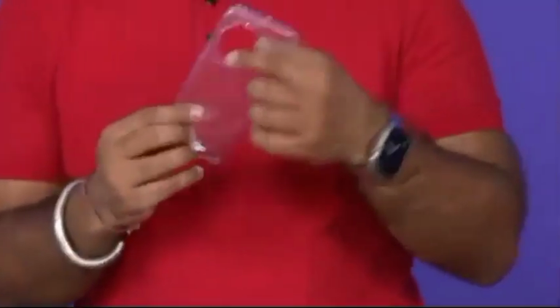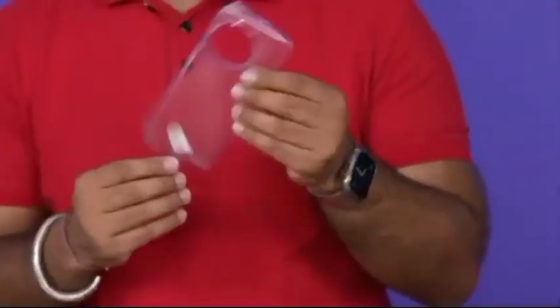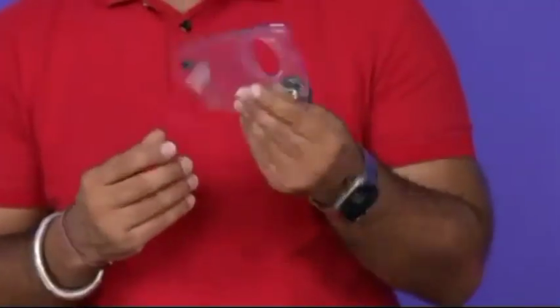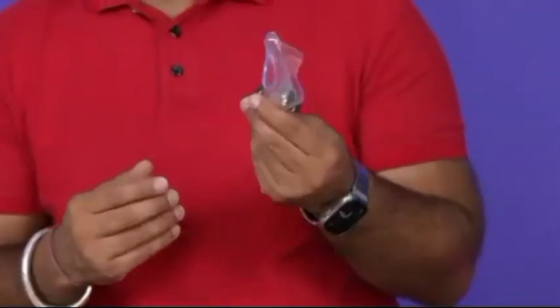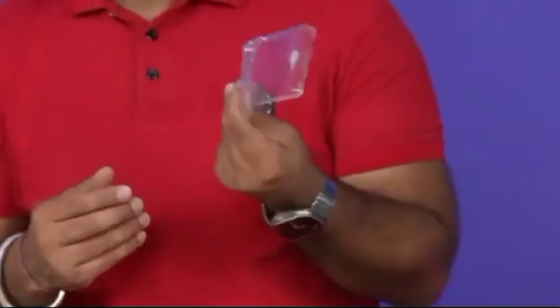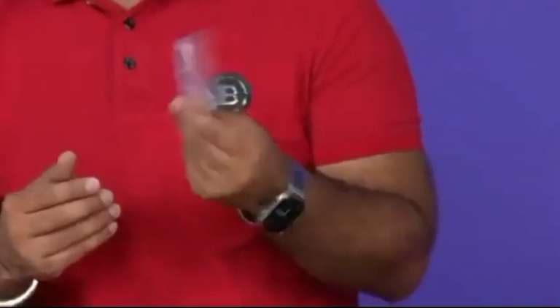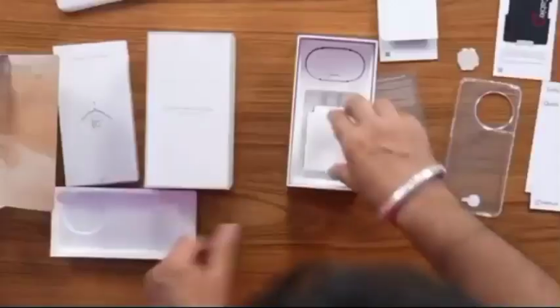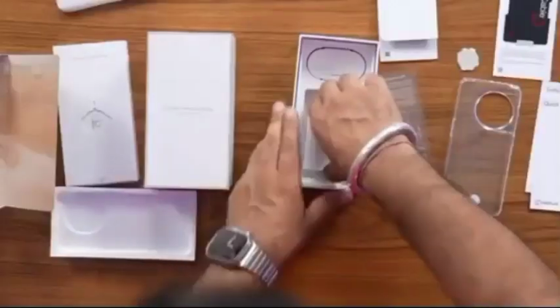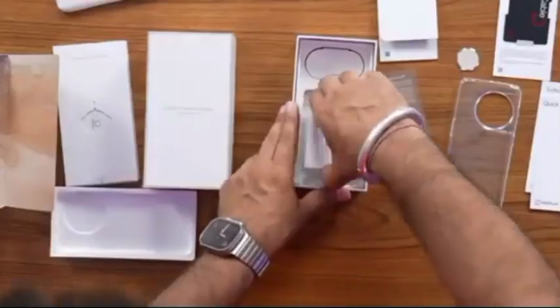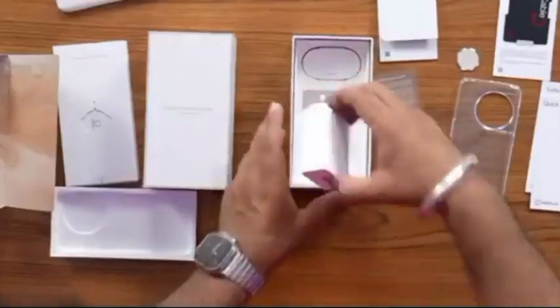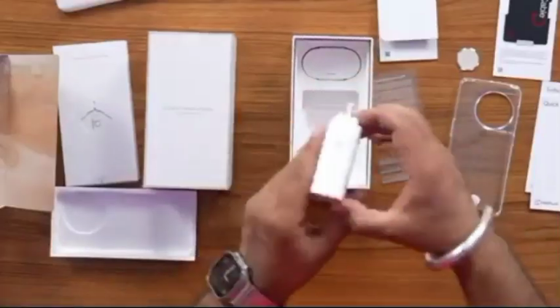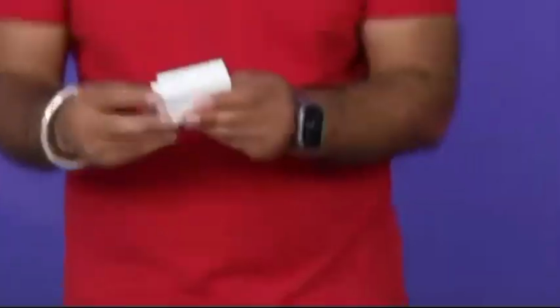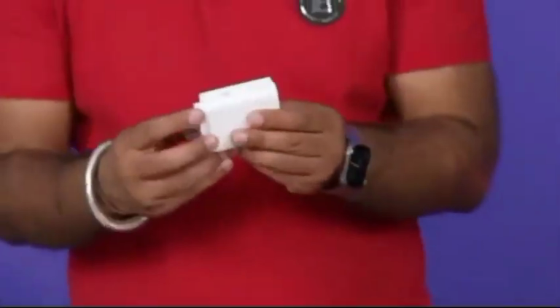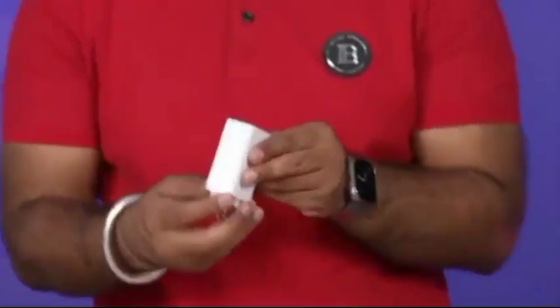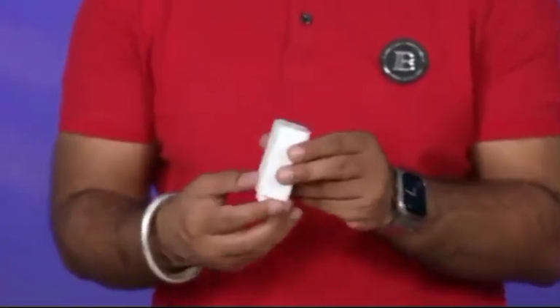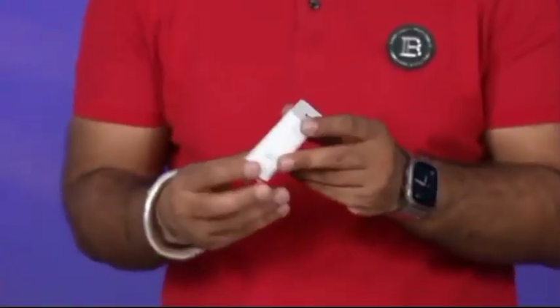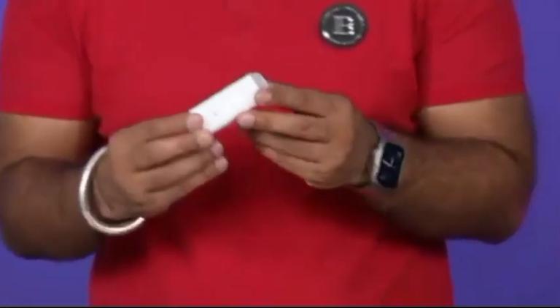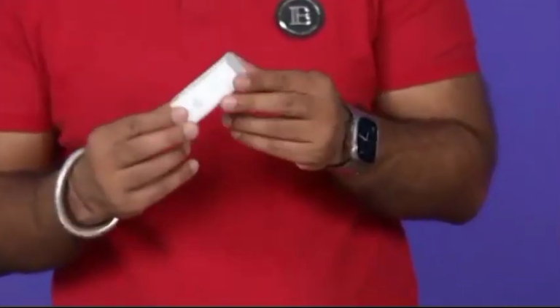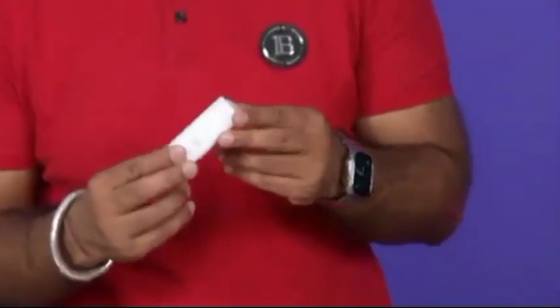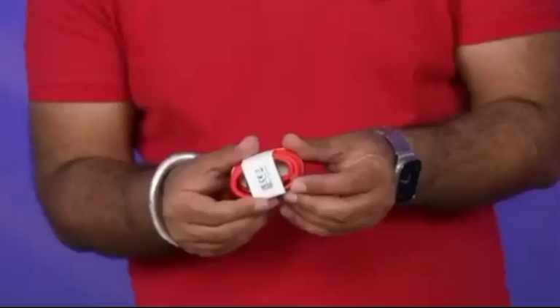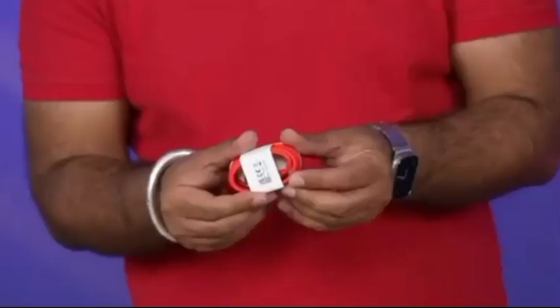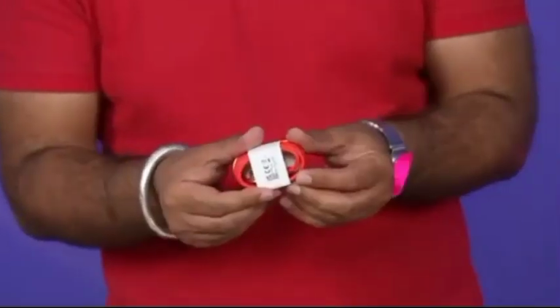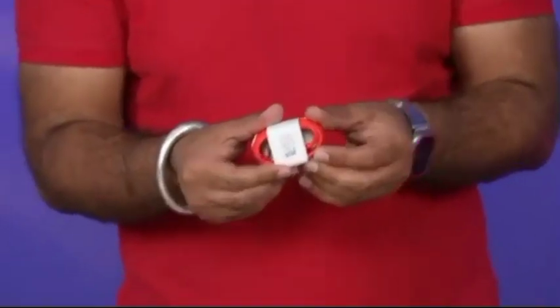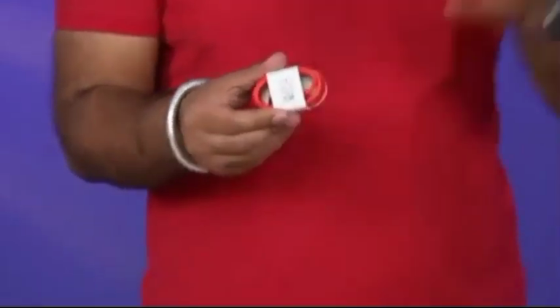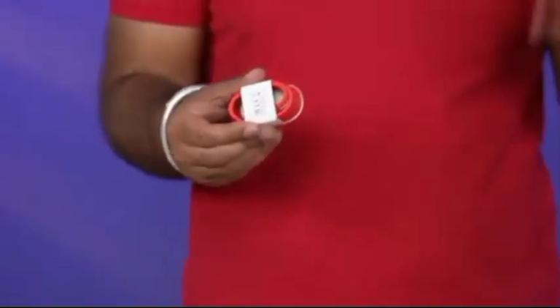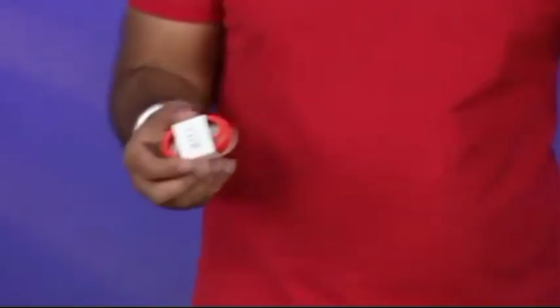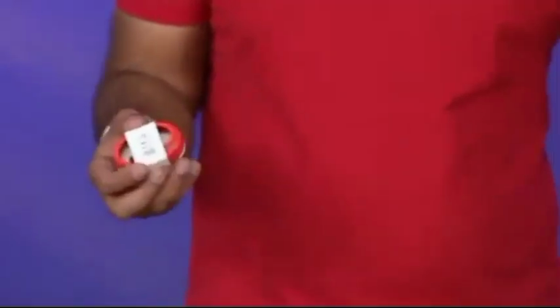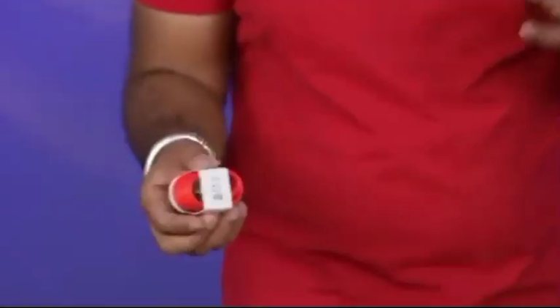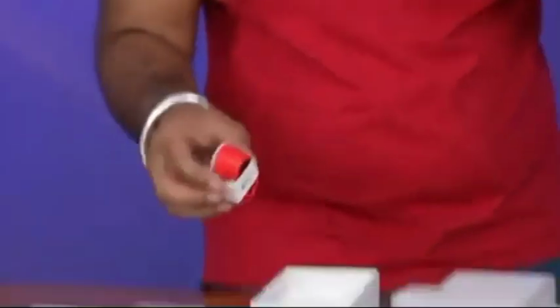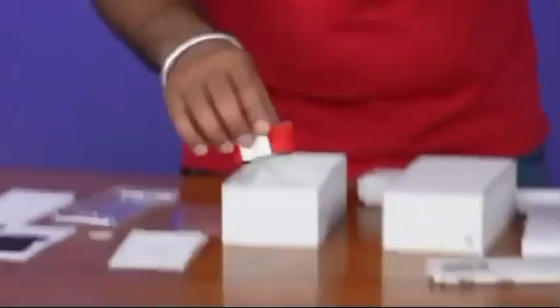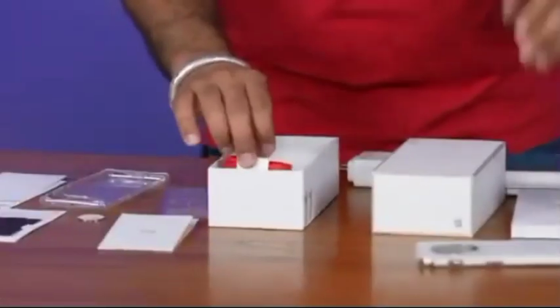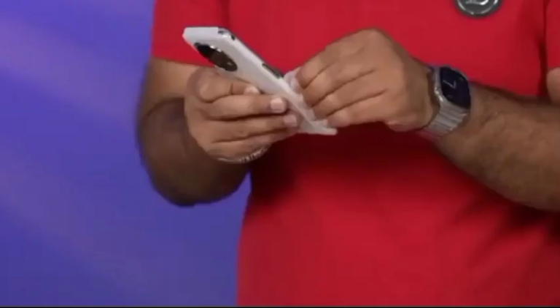We have a typical standard guide. This is the OnePlus 100 watts SUPERVOOC charger. Standard red USB-A to USB-C cable.